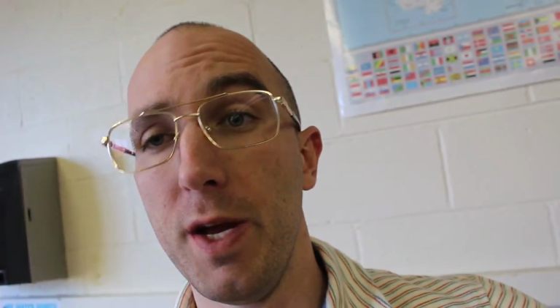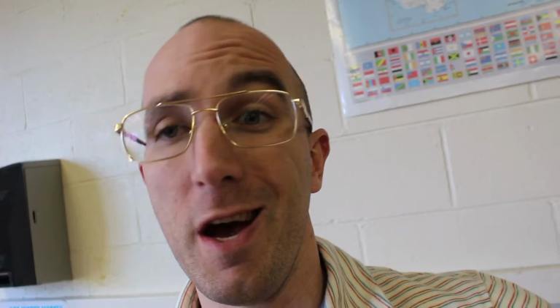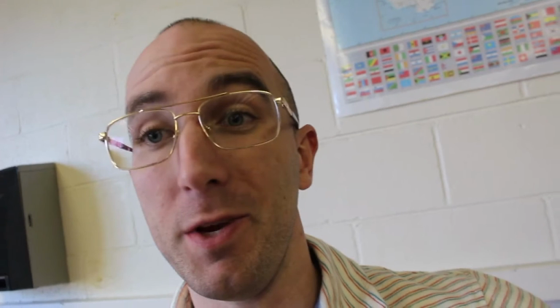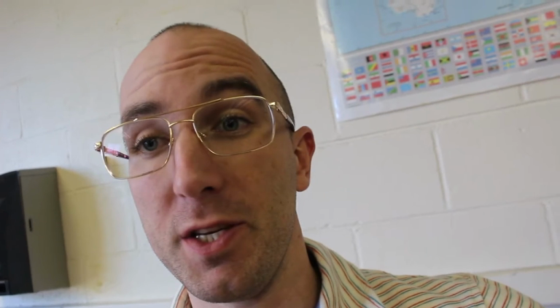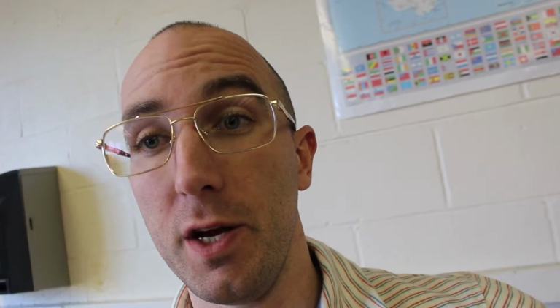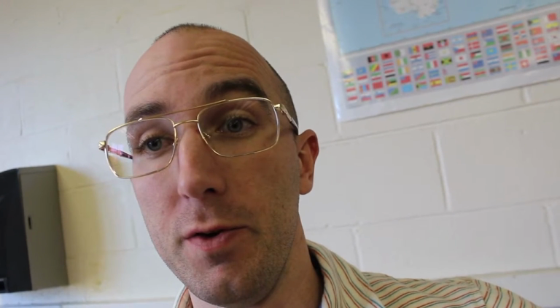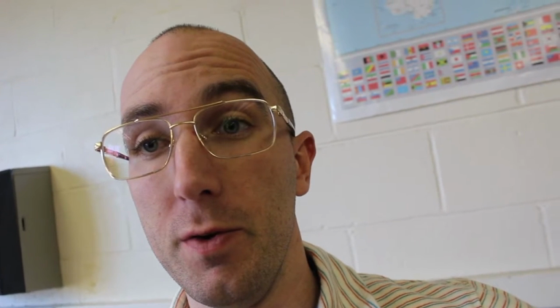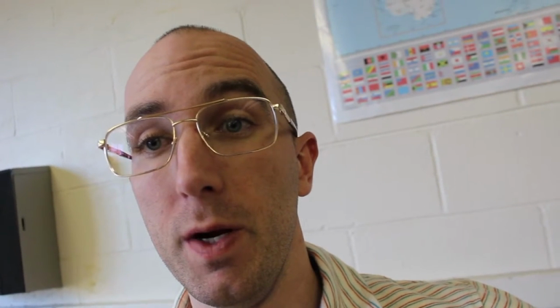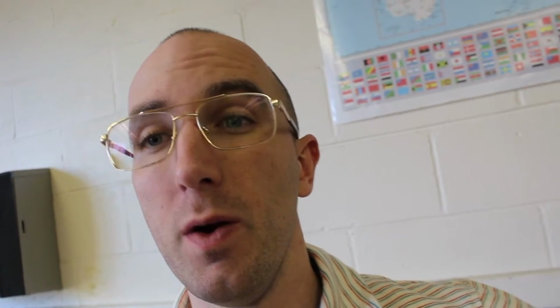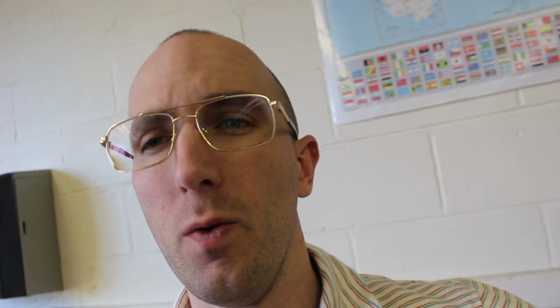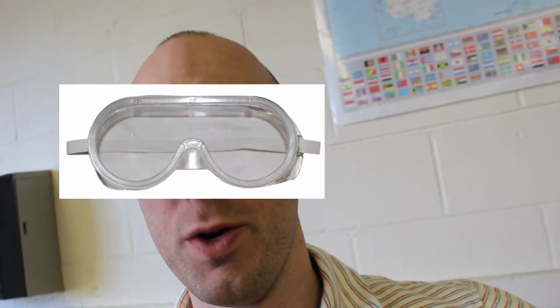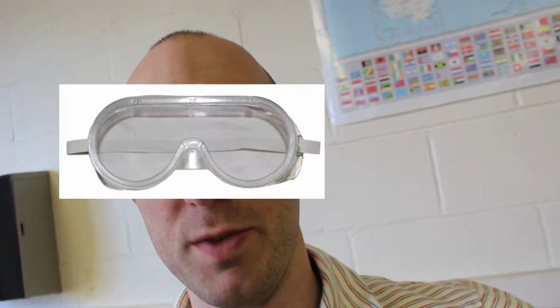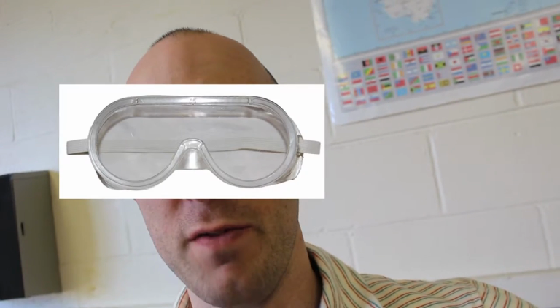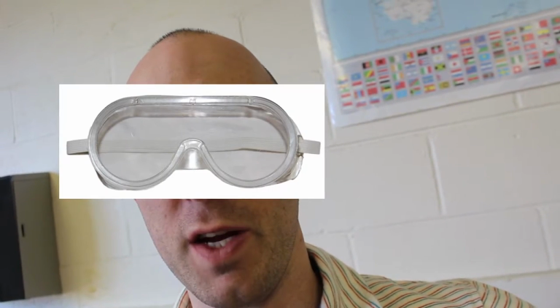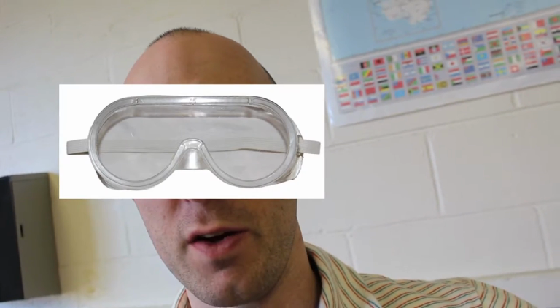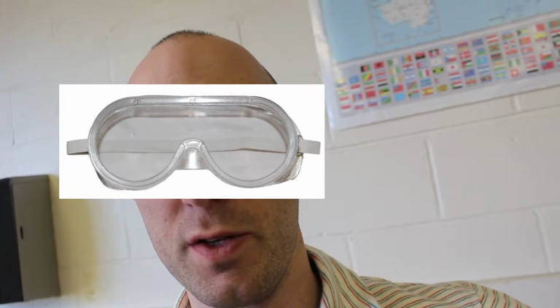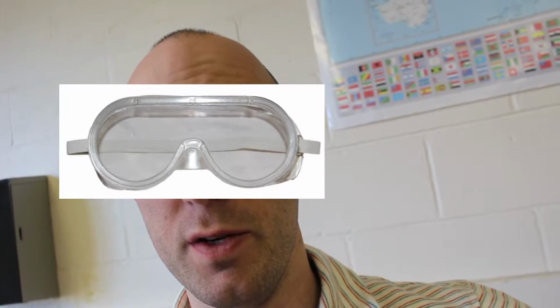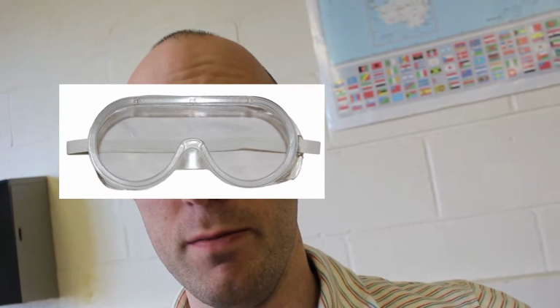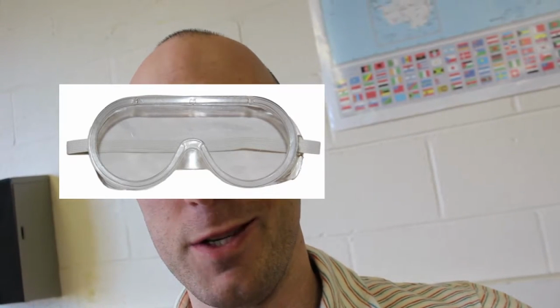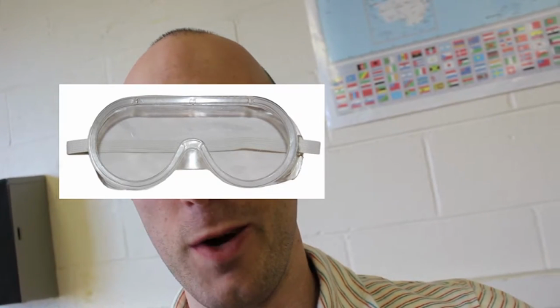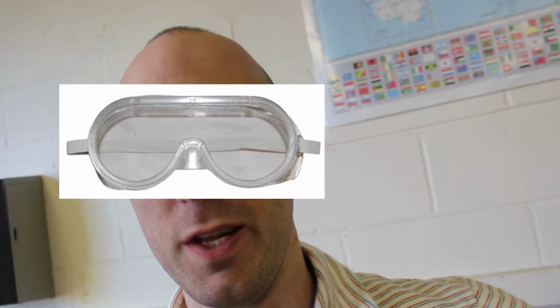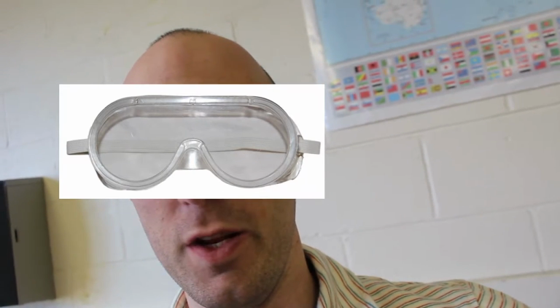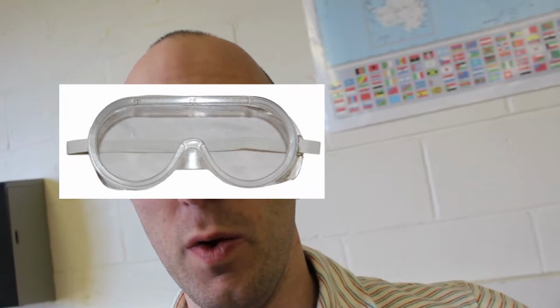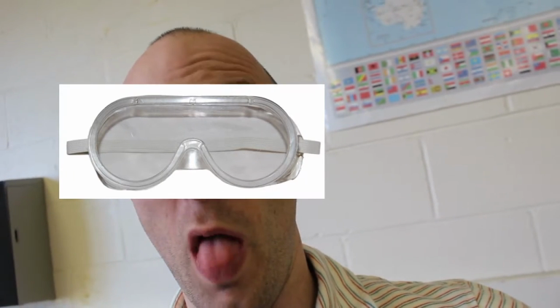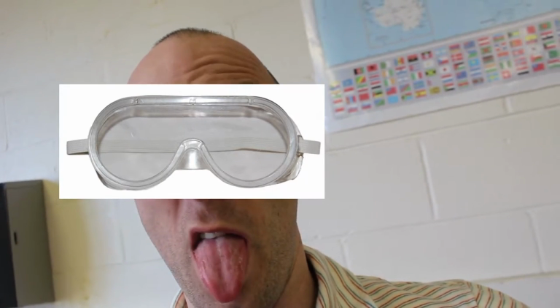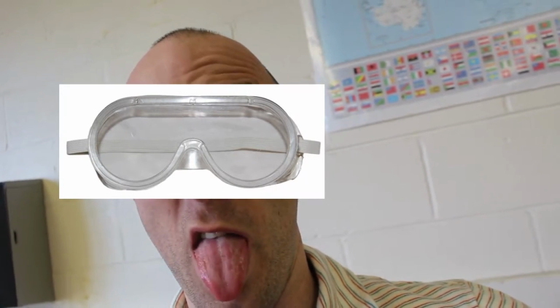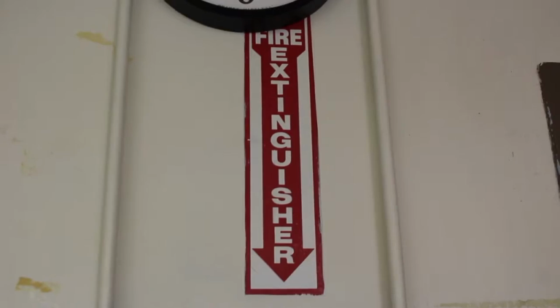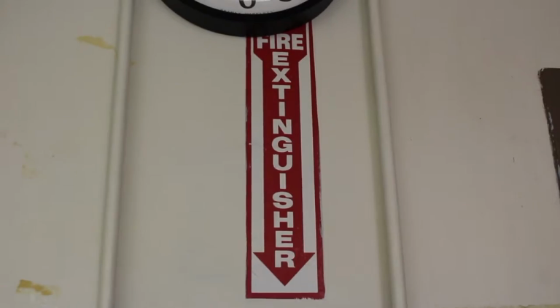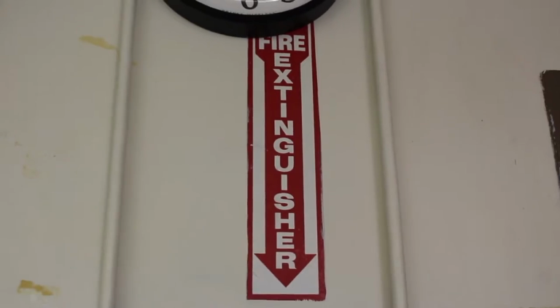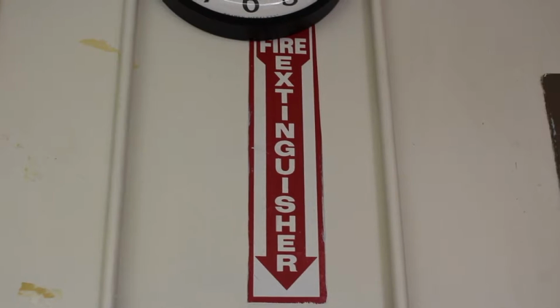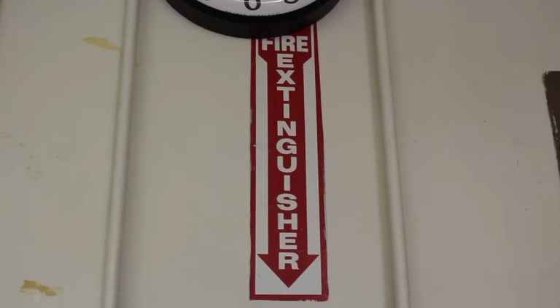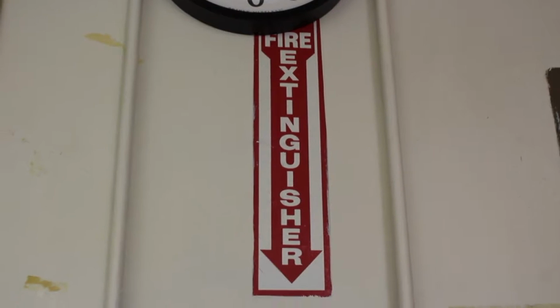Also, when you're in a real science classroom and not just being silly on YouTube, wear some safety goggles — it's the right thing to do.